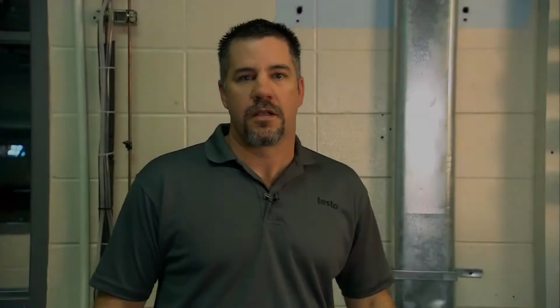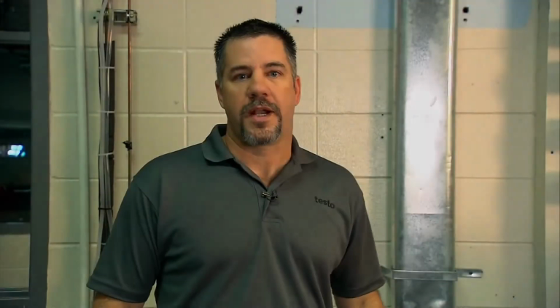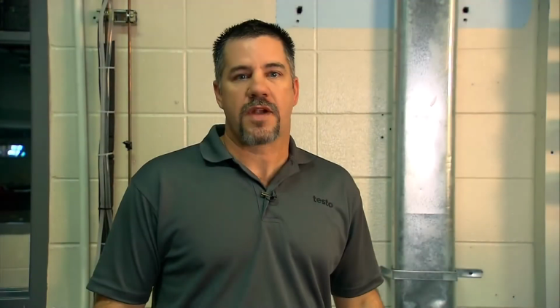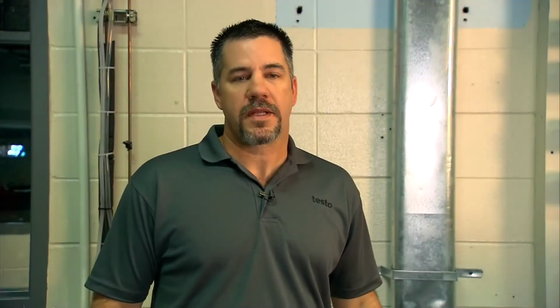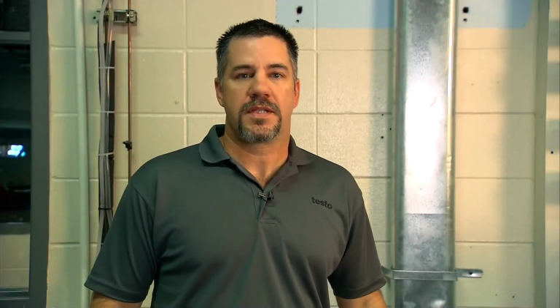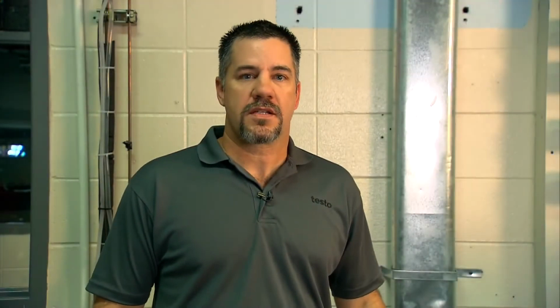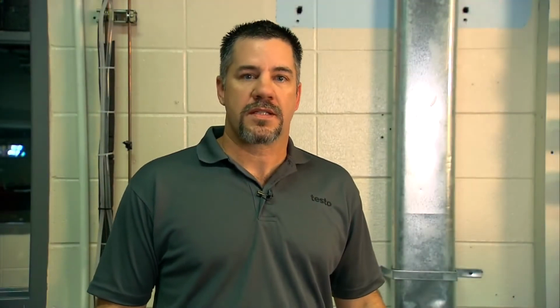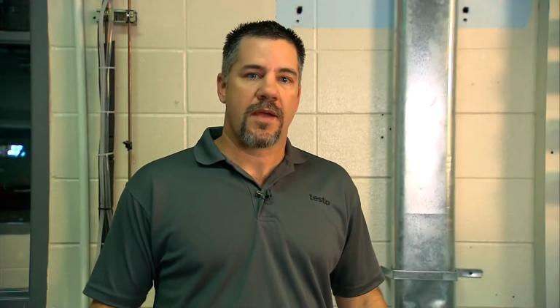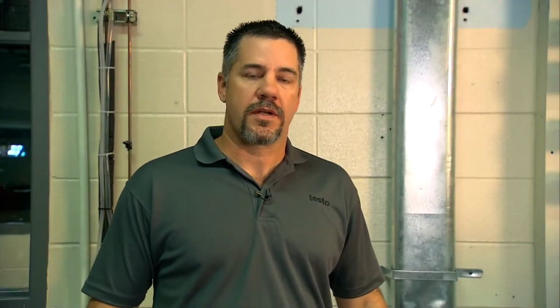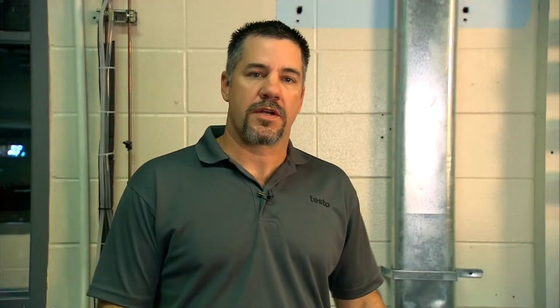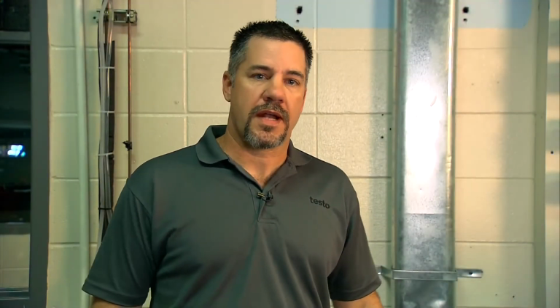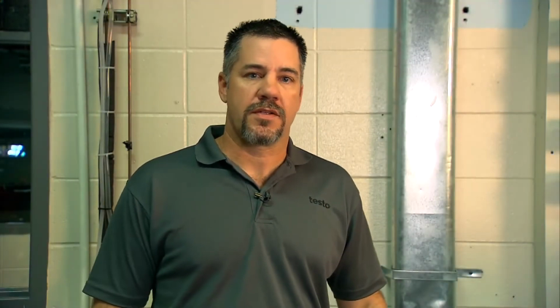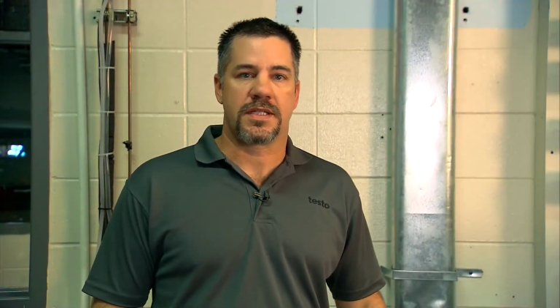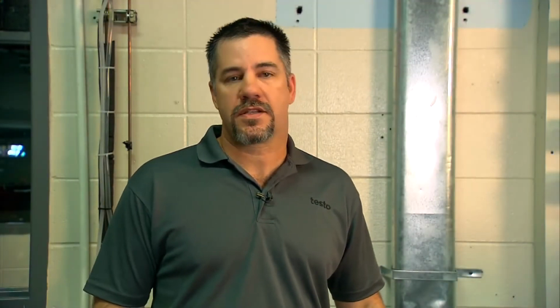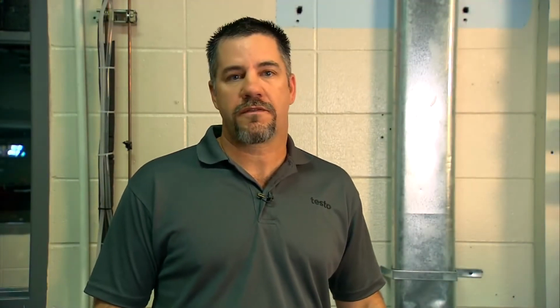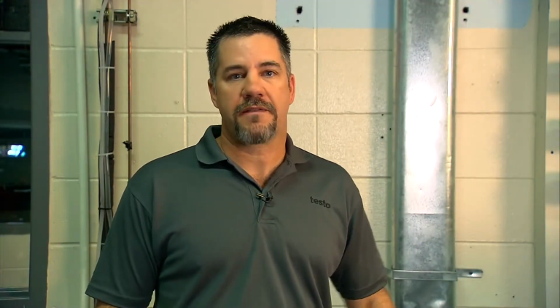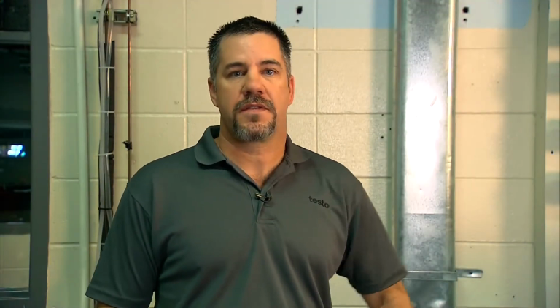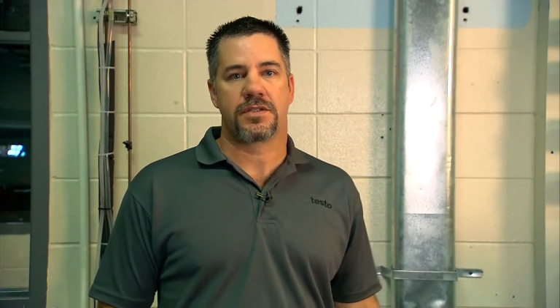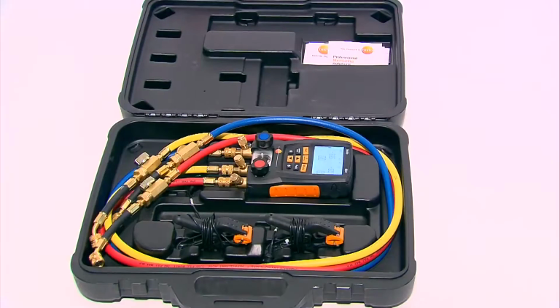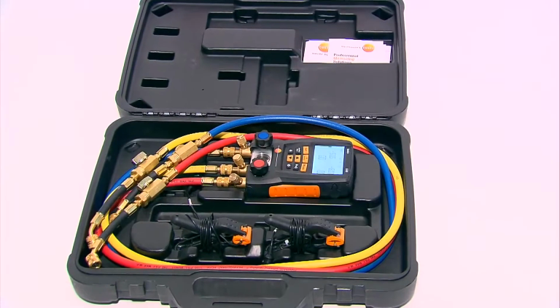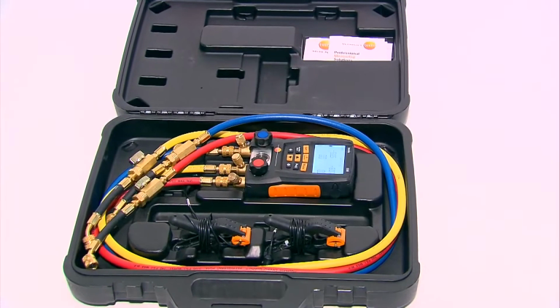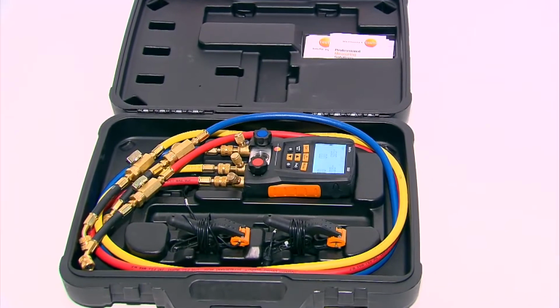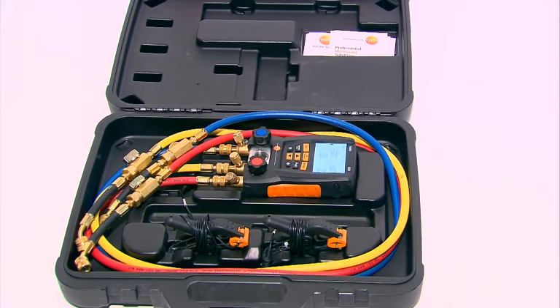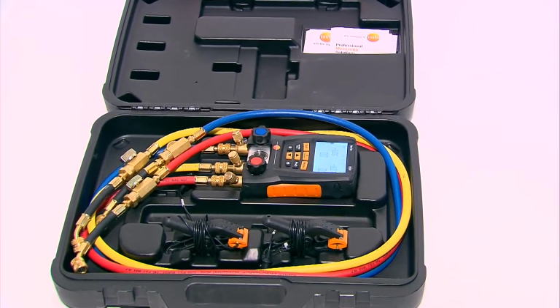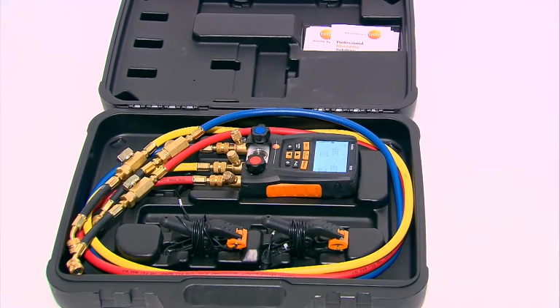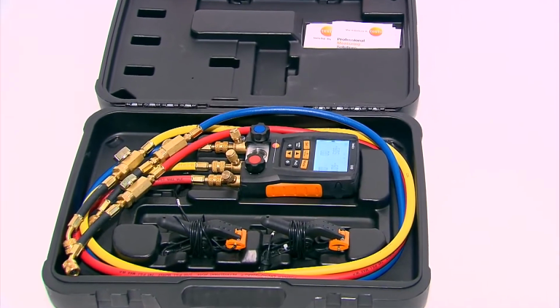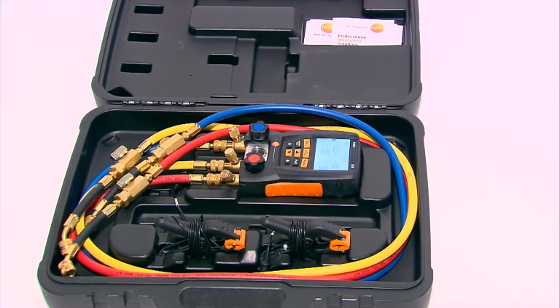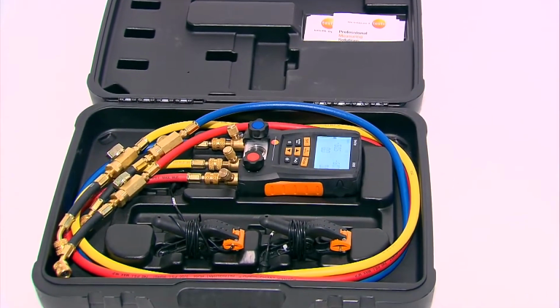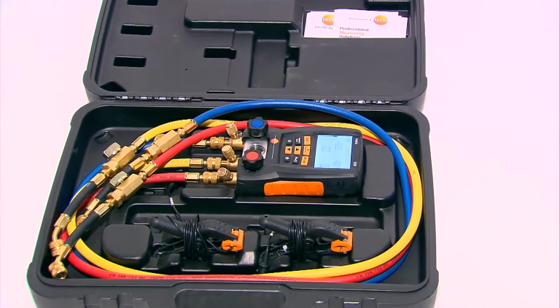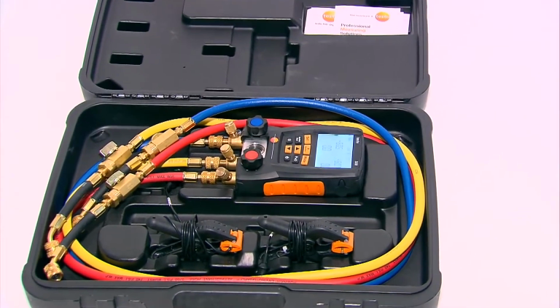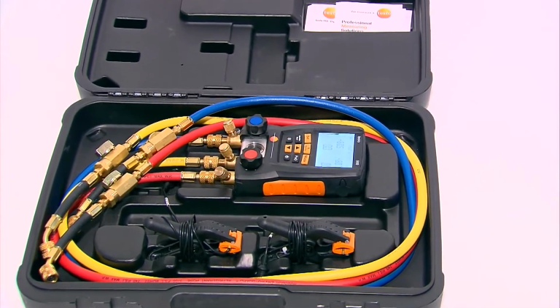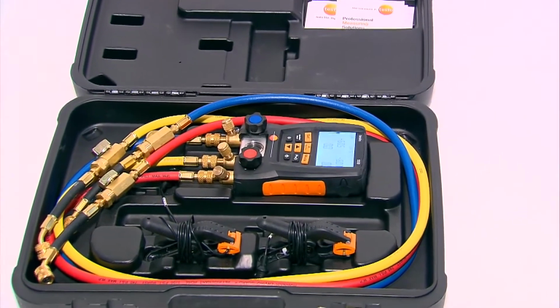My name is Robert Lee with Testo, and today we're going to show you how to use the Testo 550 to charge an air conditioning system using superheat and subcooling.